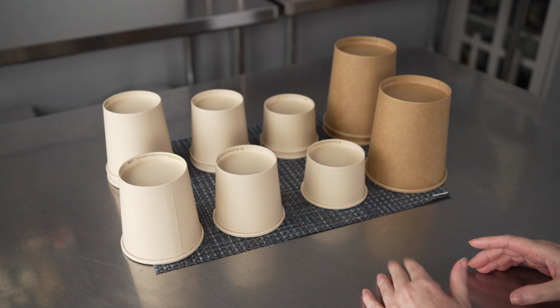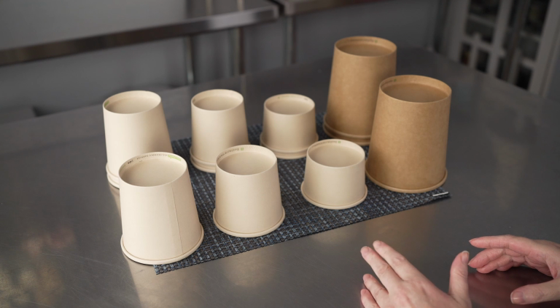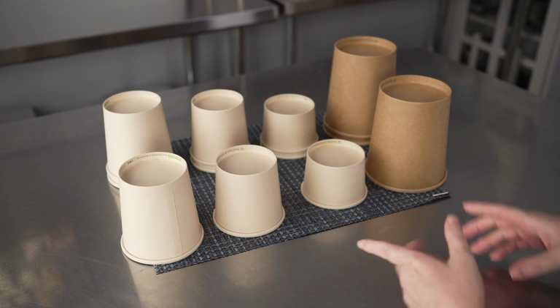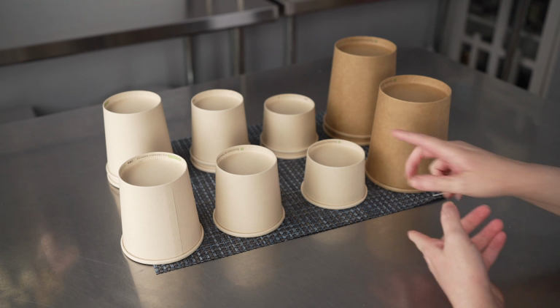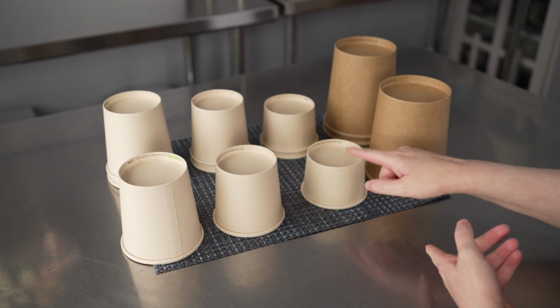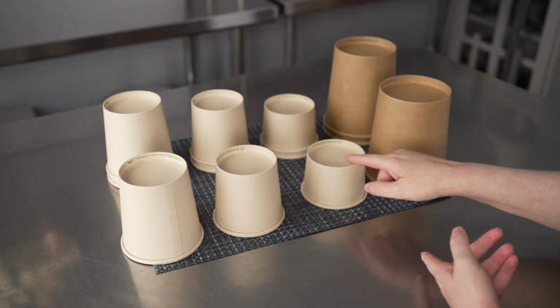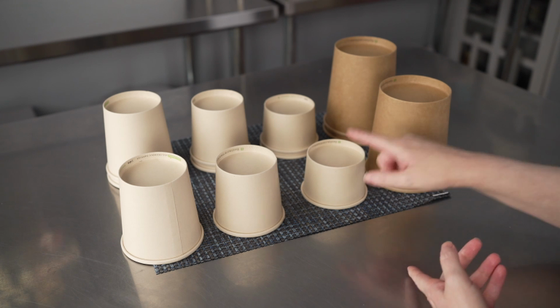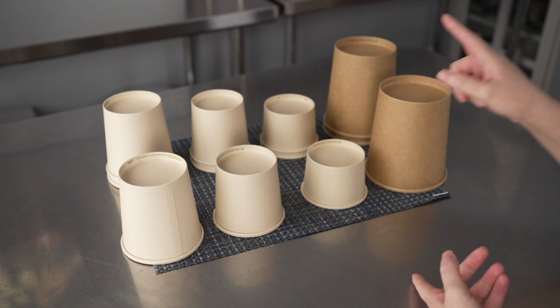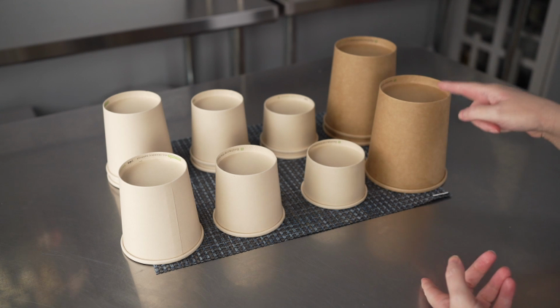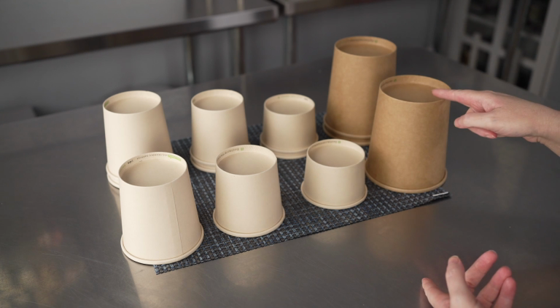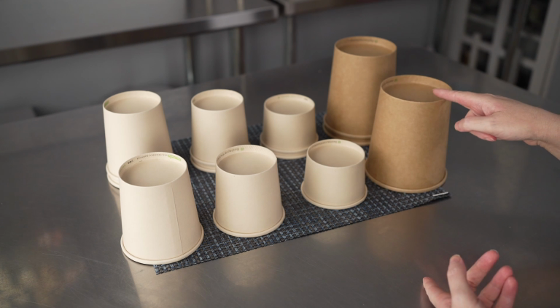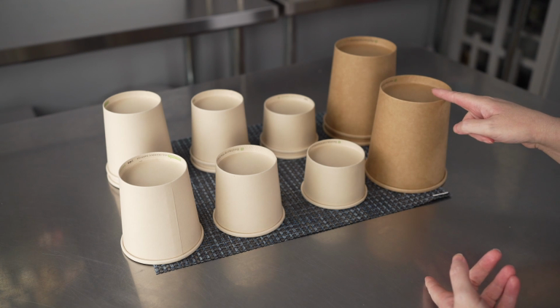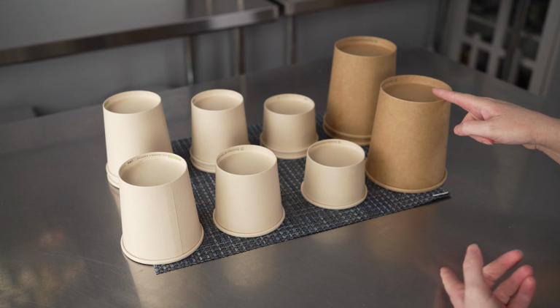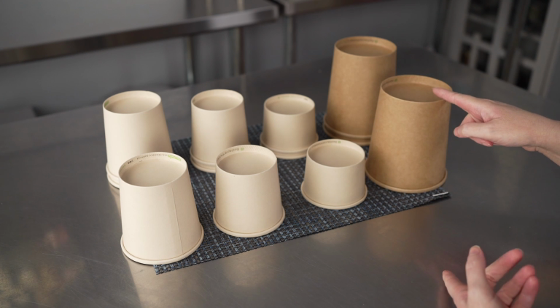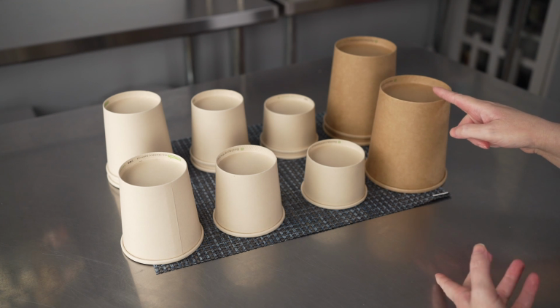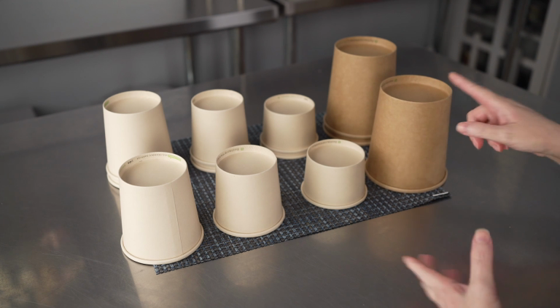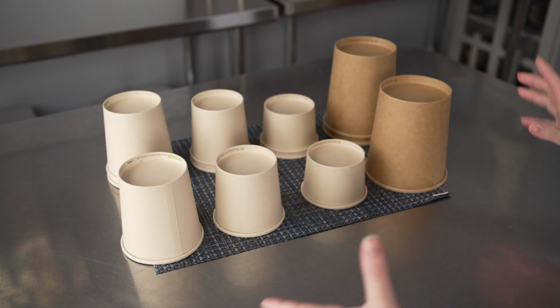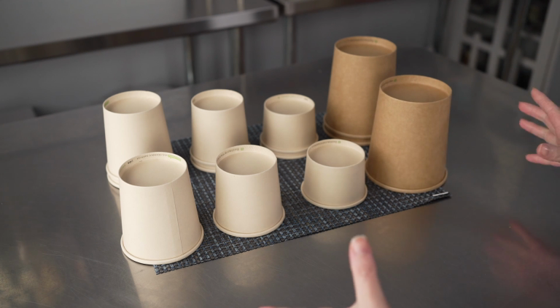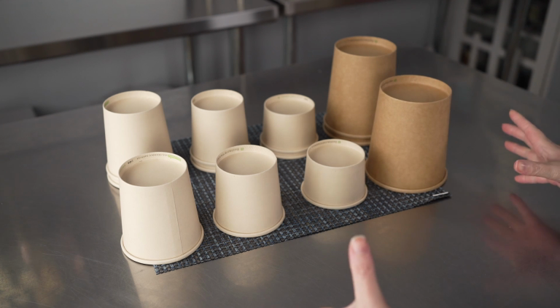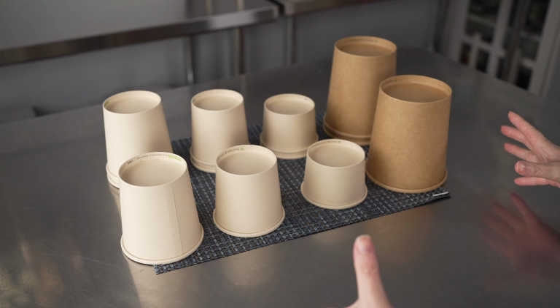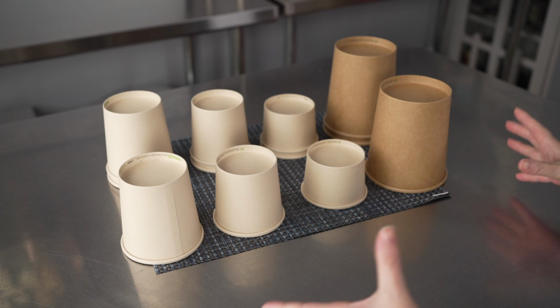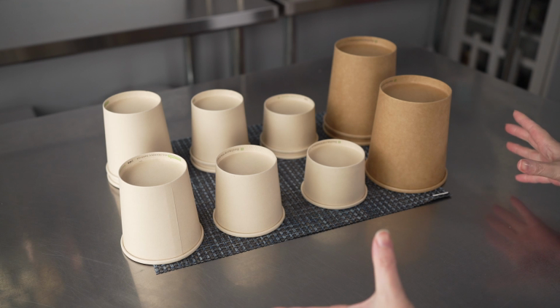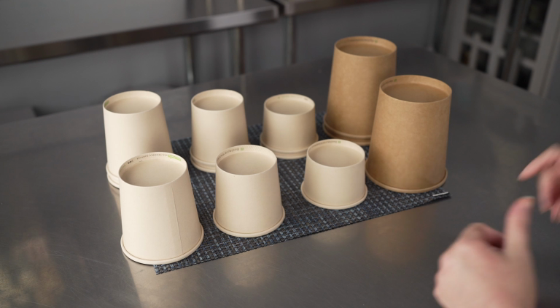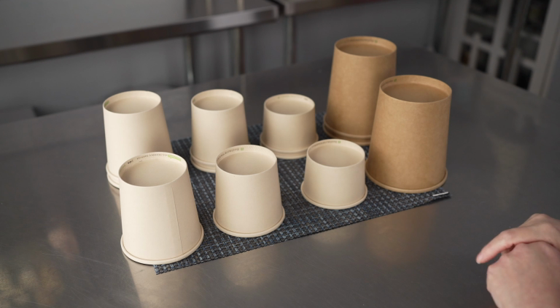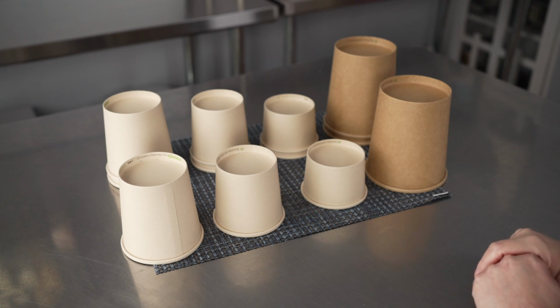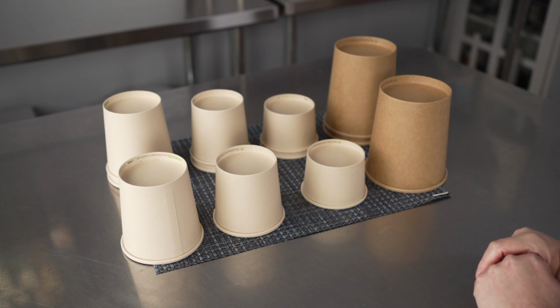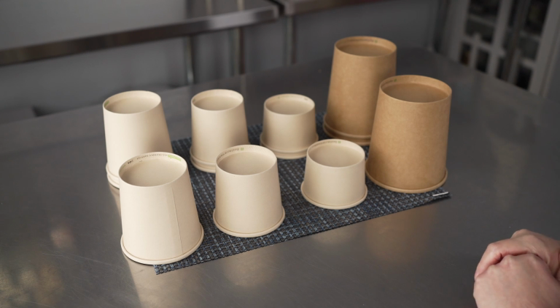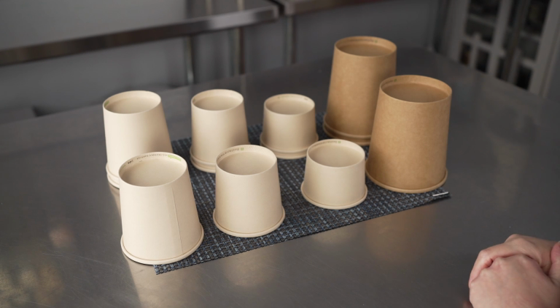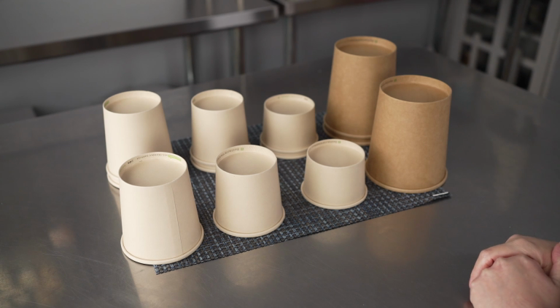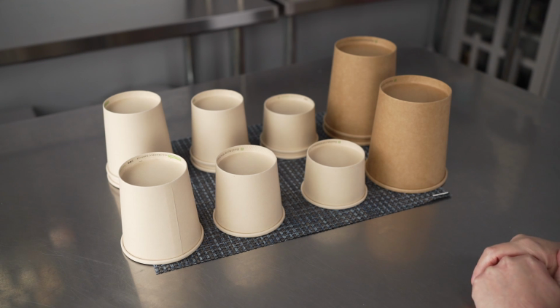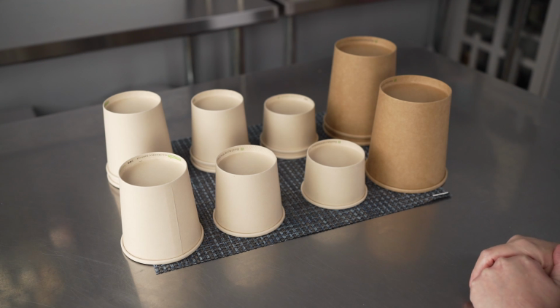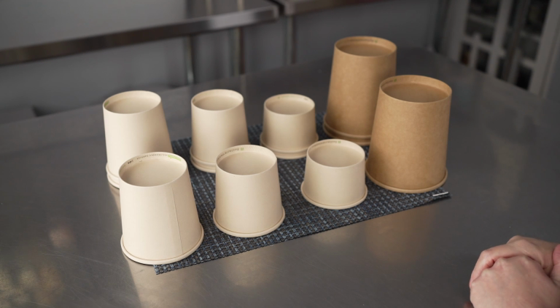And whether those be individual or larger family size, they've got a lot of options that will really help to fit your needs.